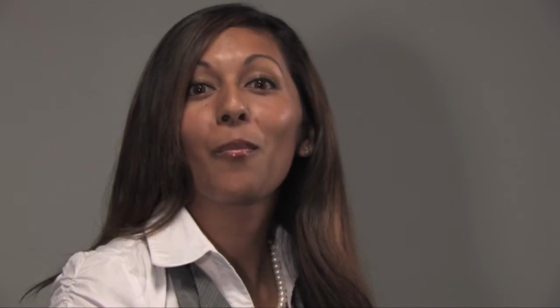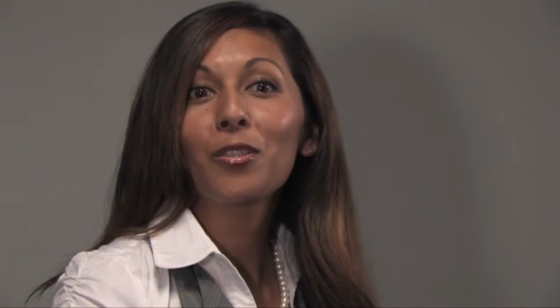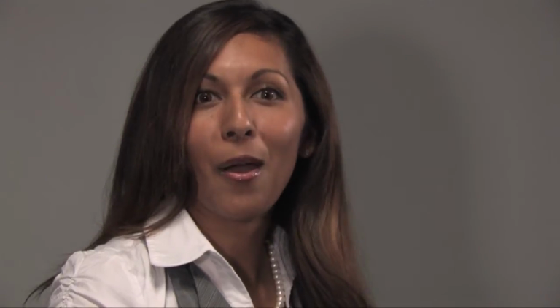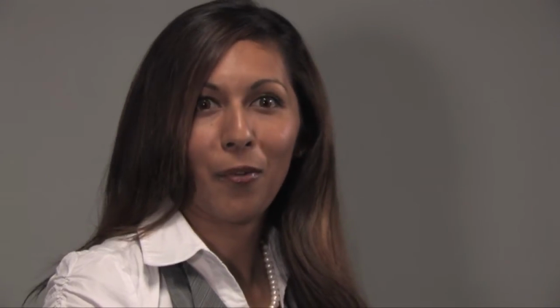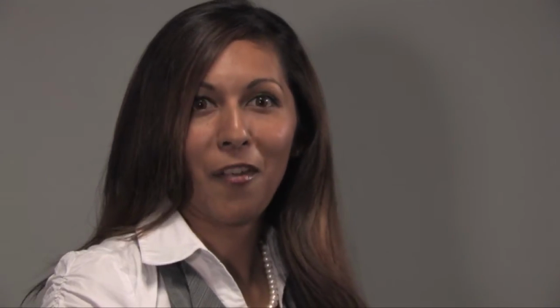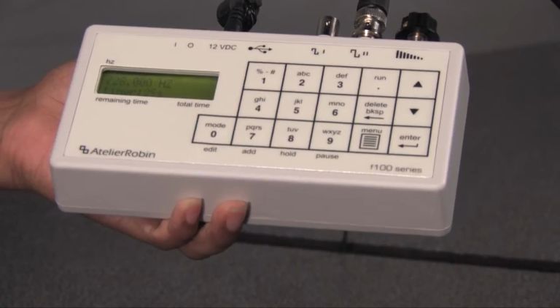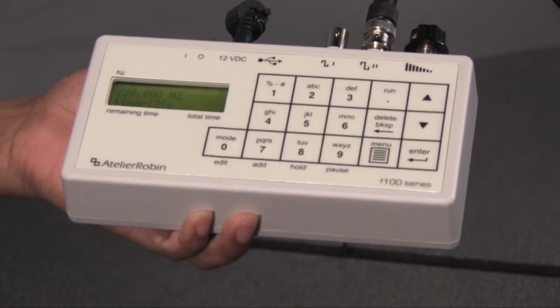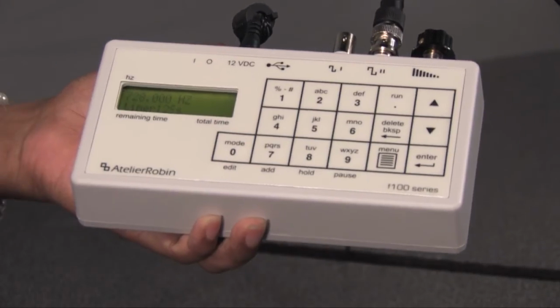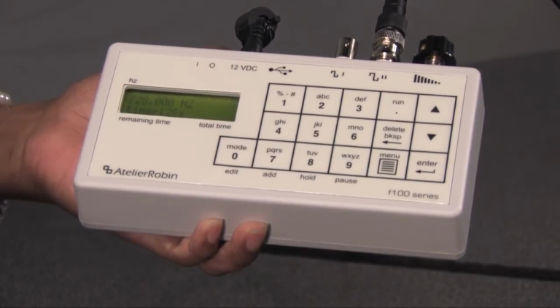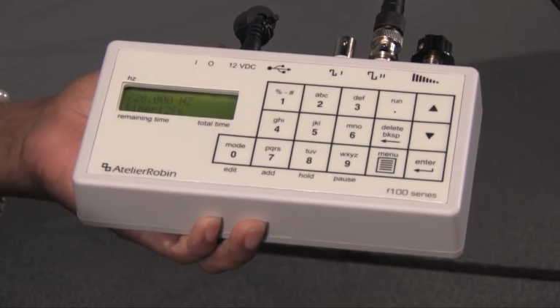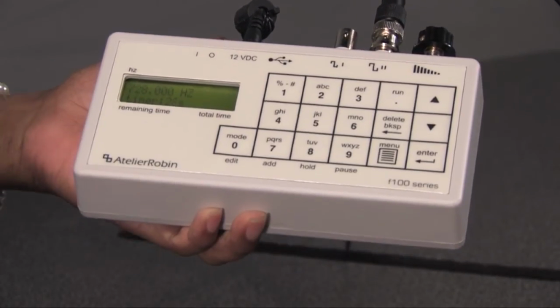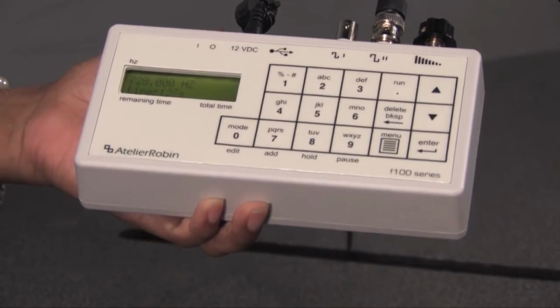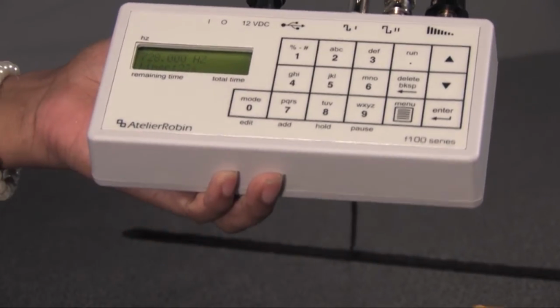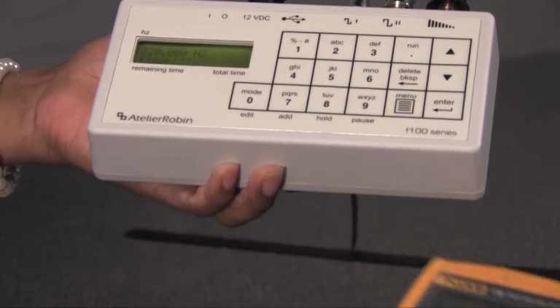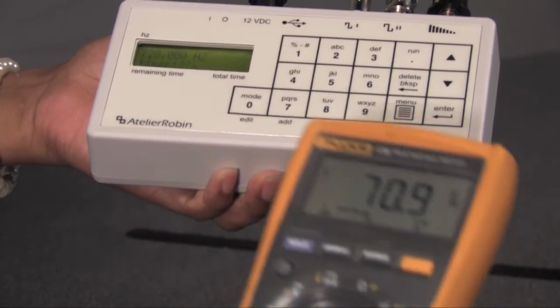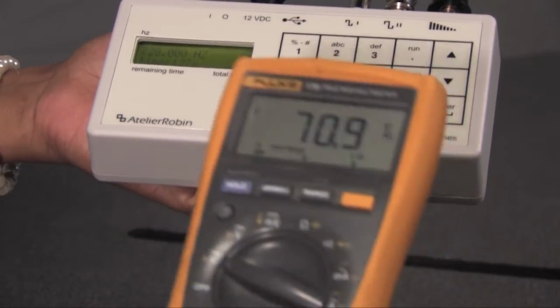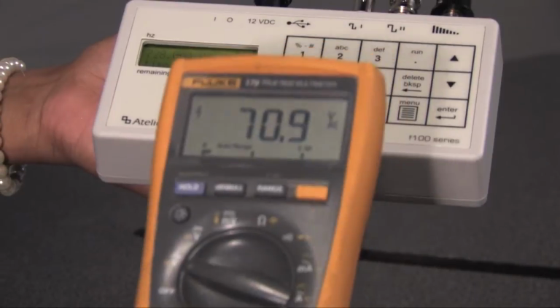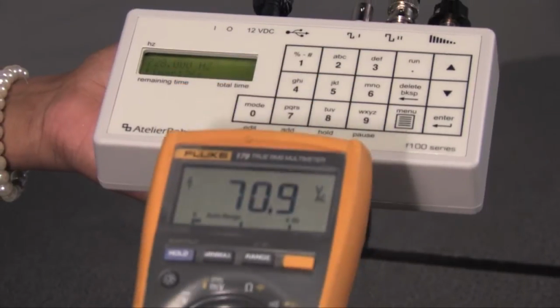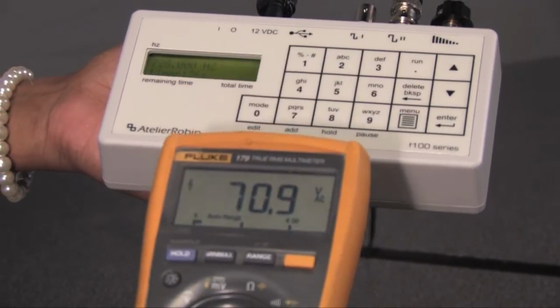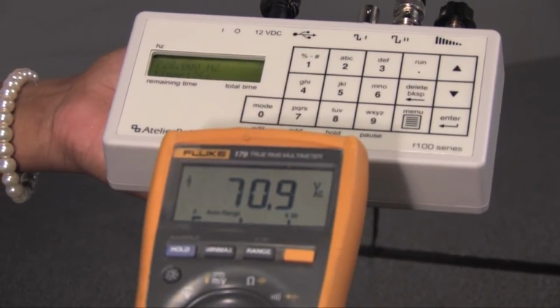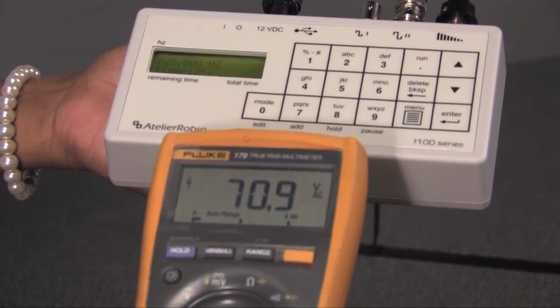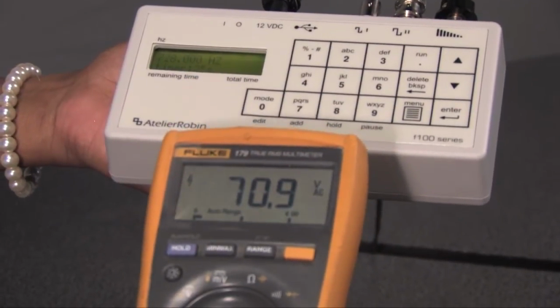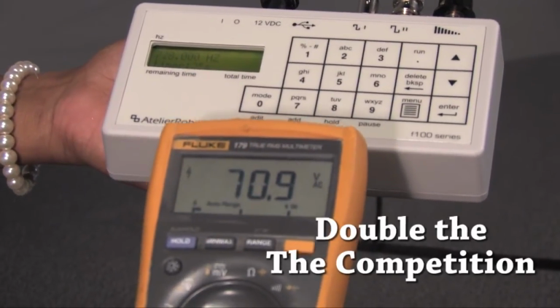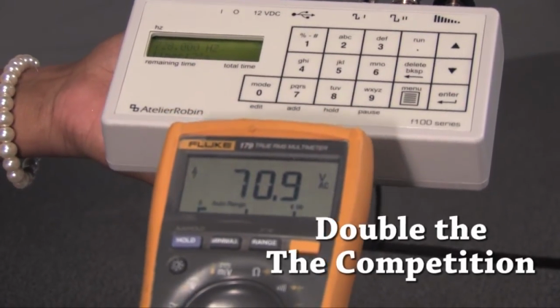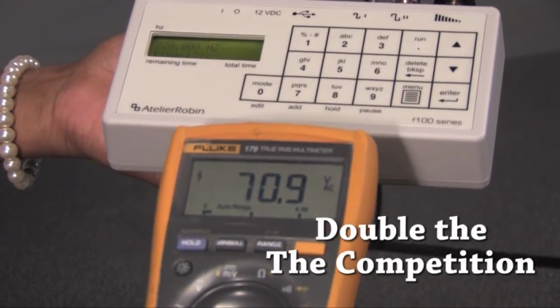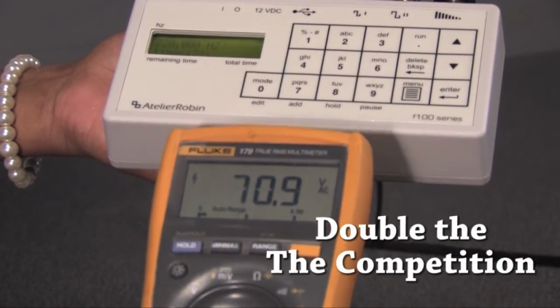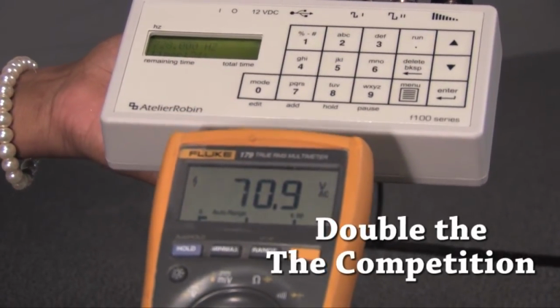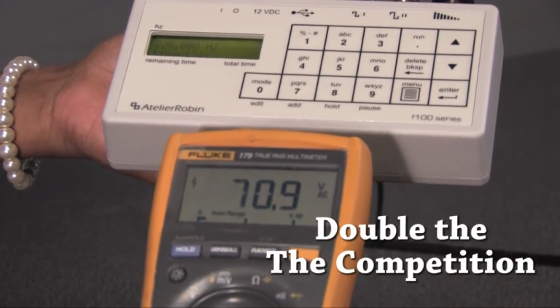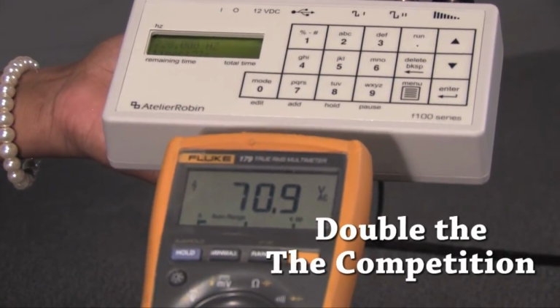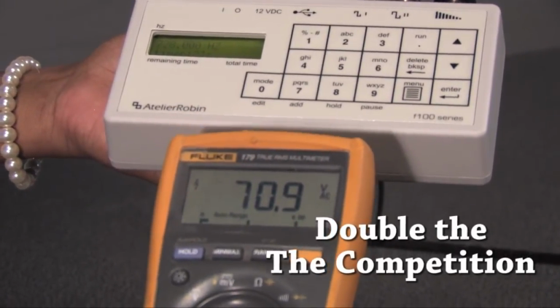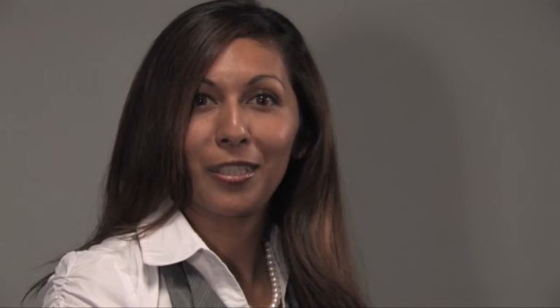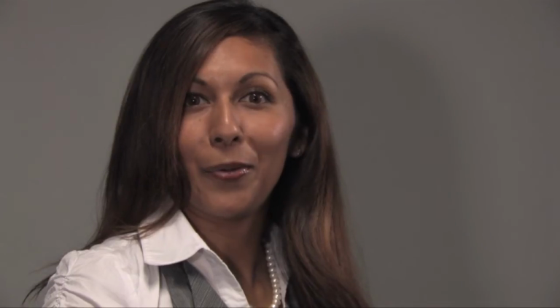Also, the most powerful Rife machine on the market, up to 70 volts of power. That's double the competition, which is 35 volts and lower.